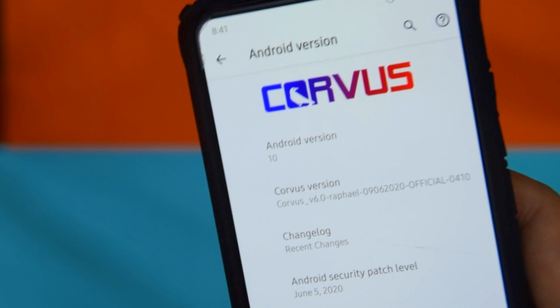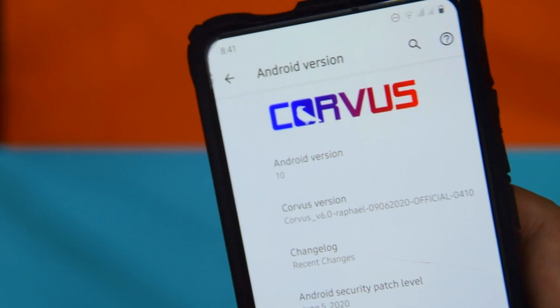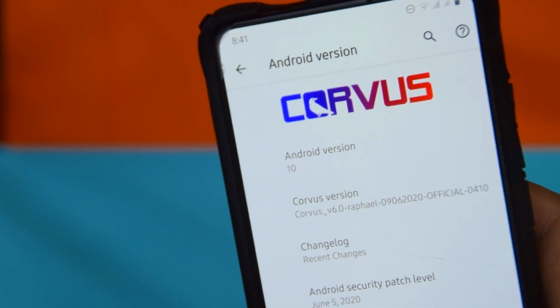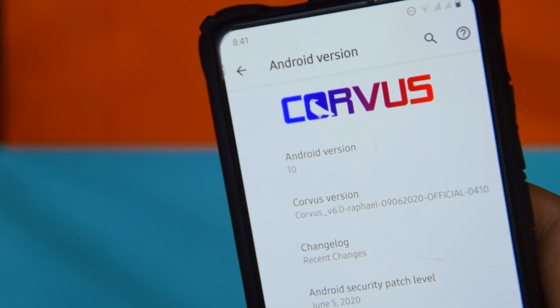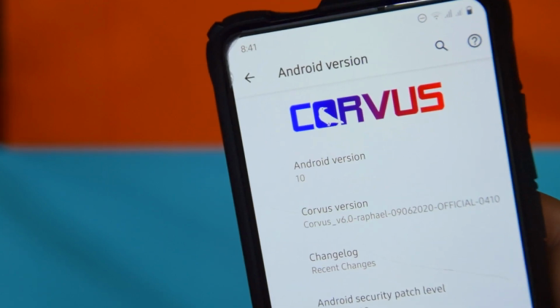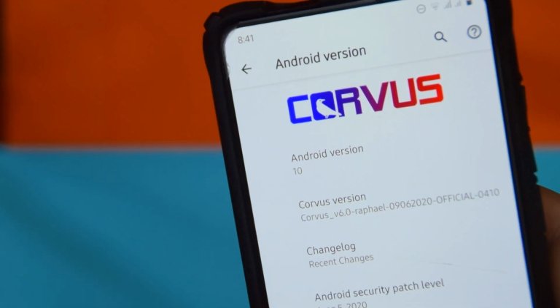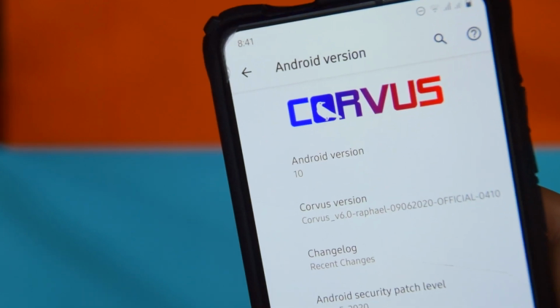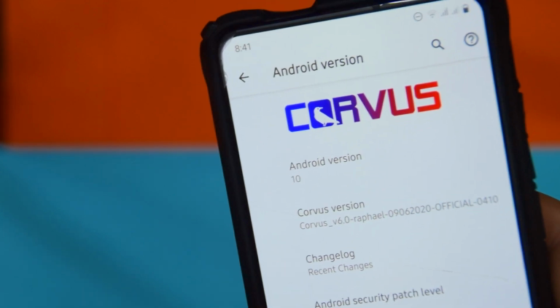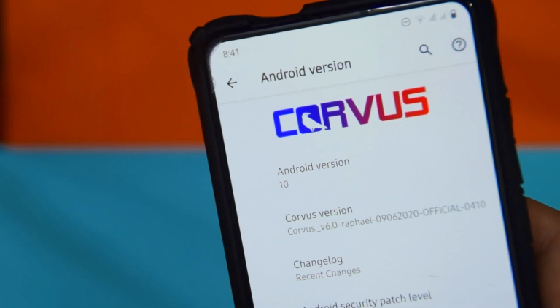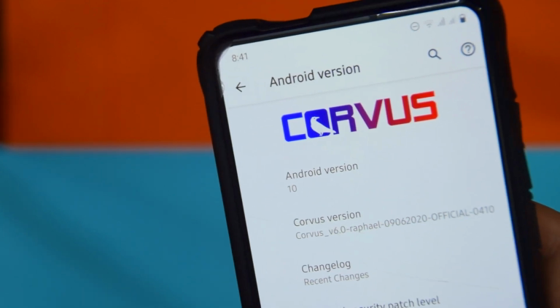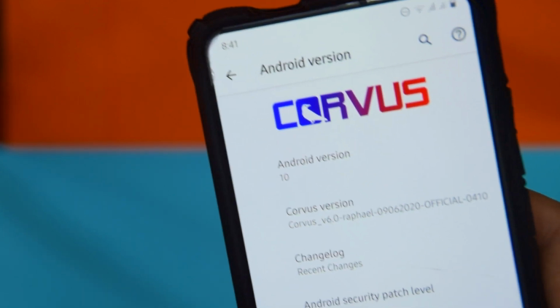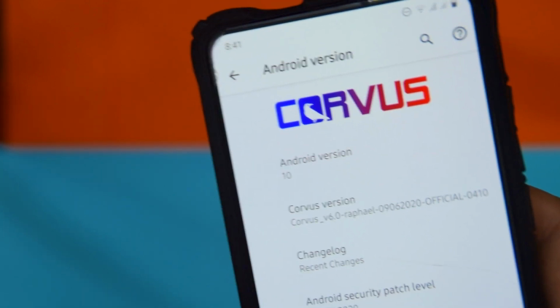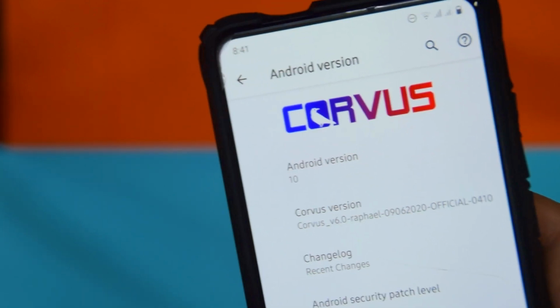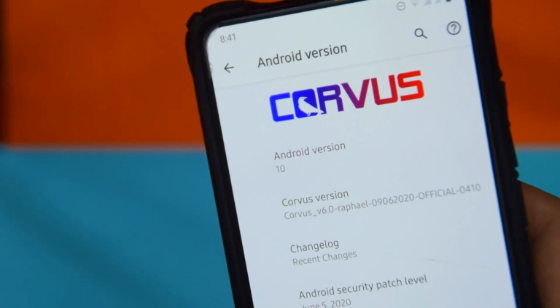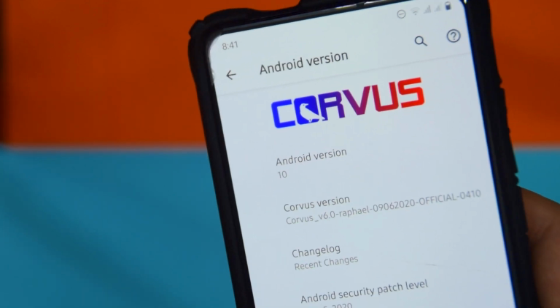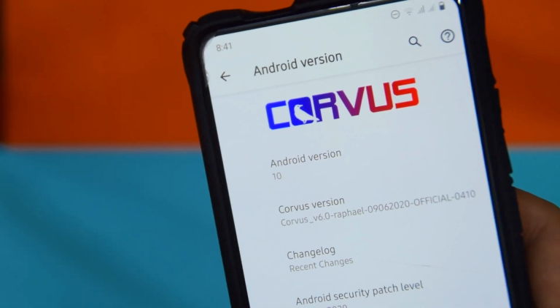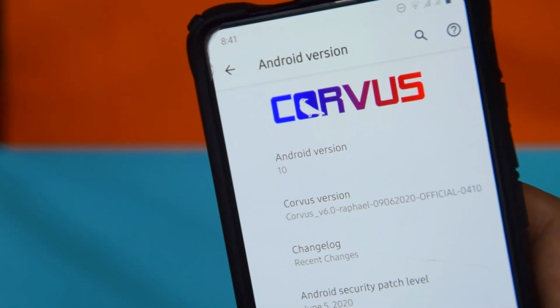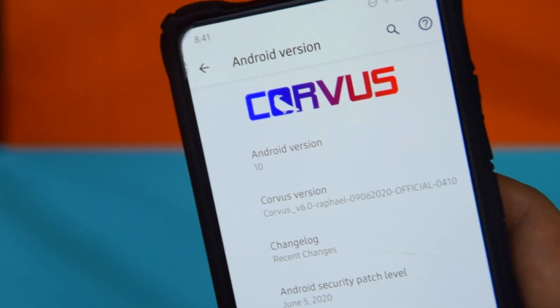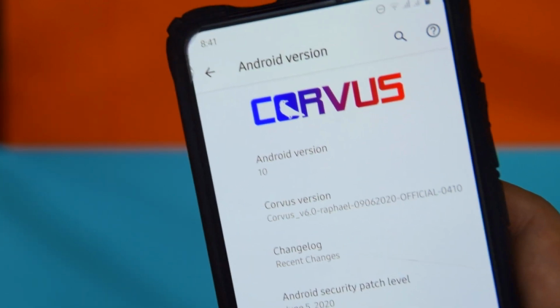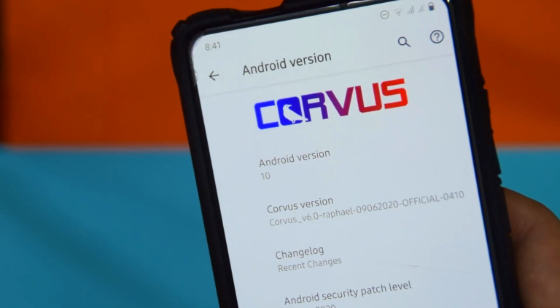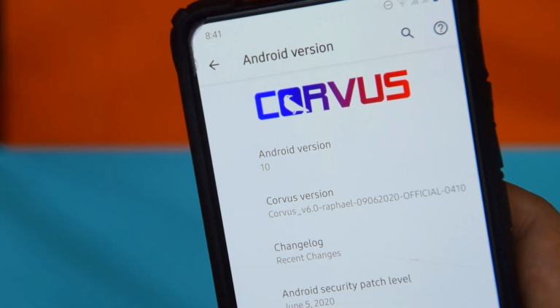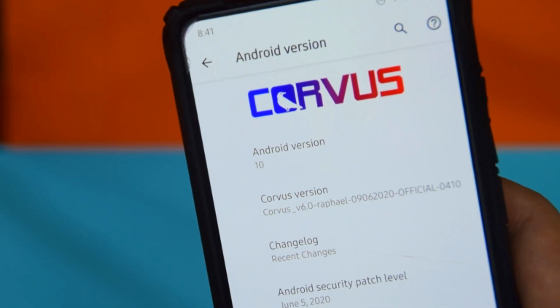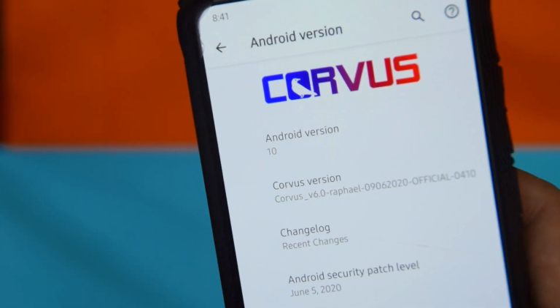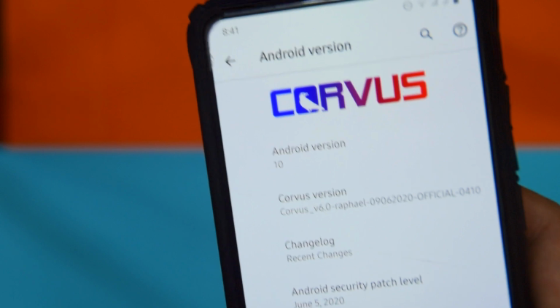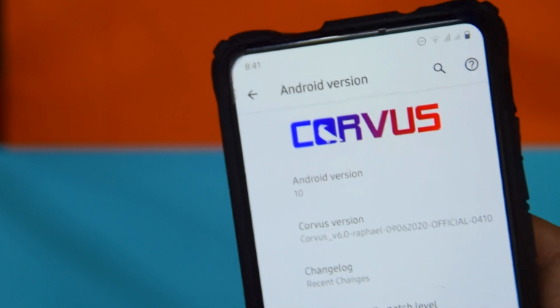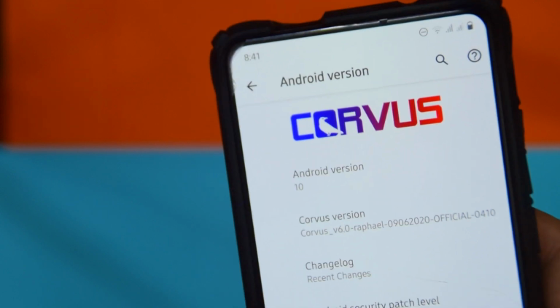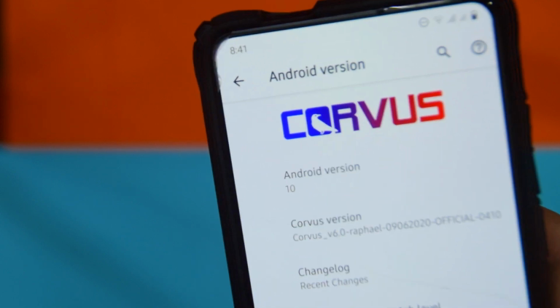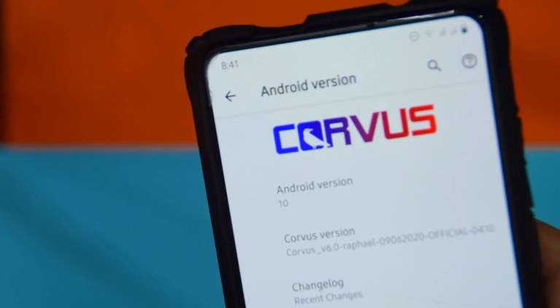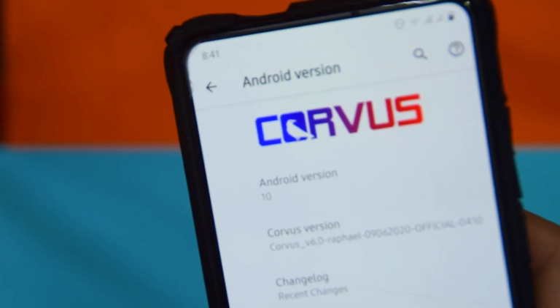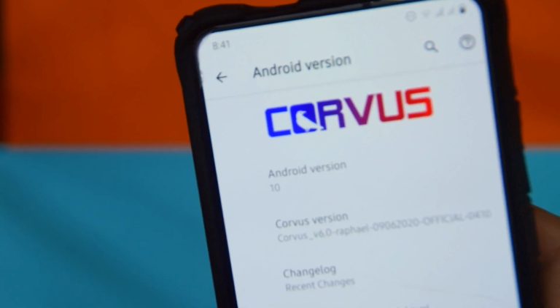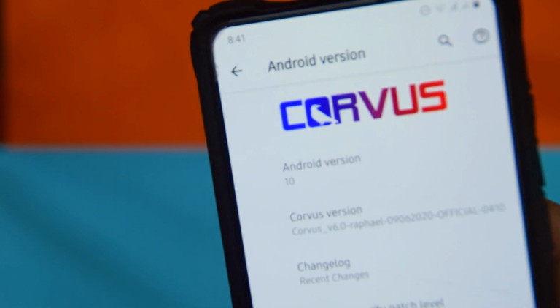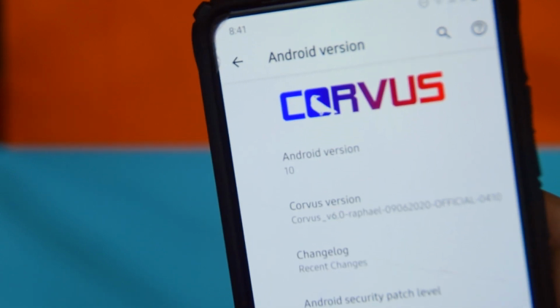What's up guys, as you can see I'm running Corvius 6.0. This update just dropped a day or so ago and spoiler alert, it is amazing.